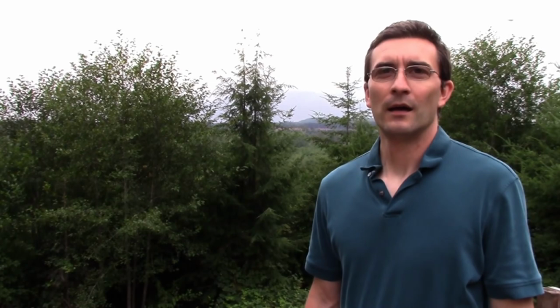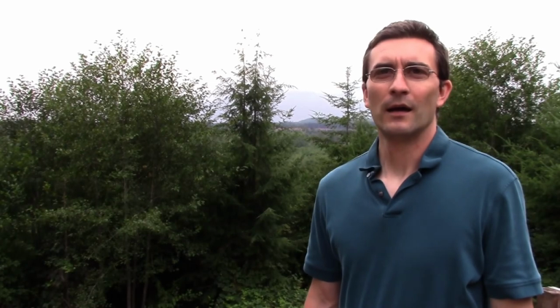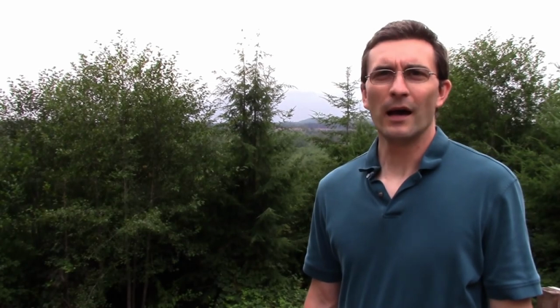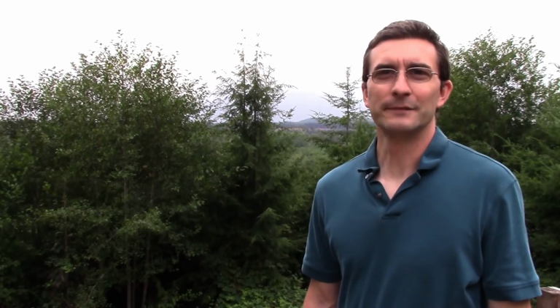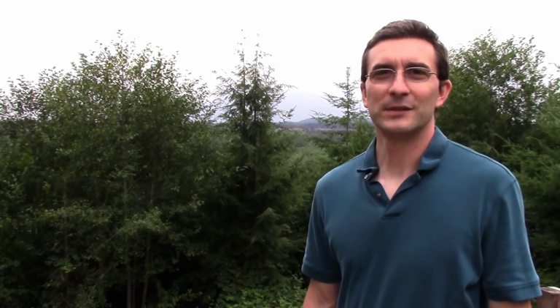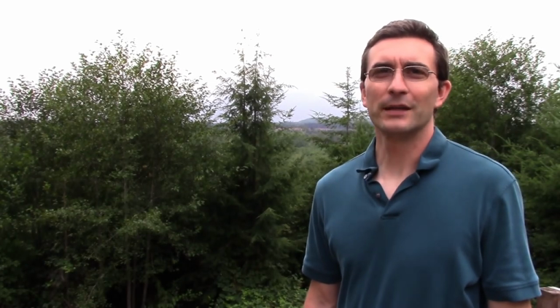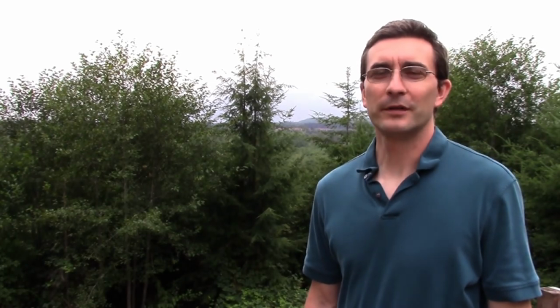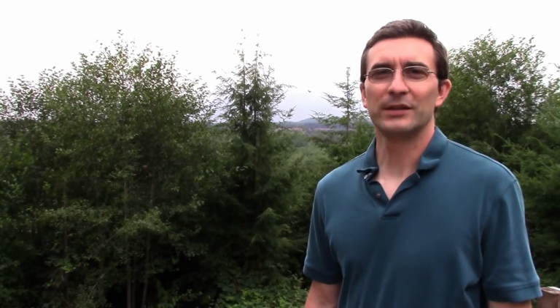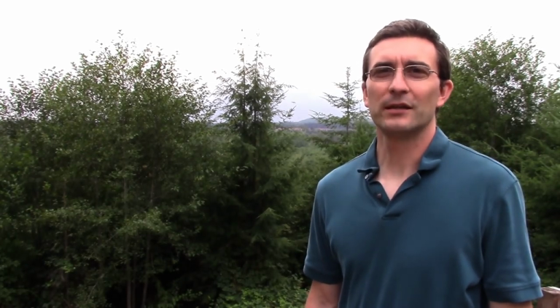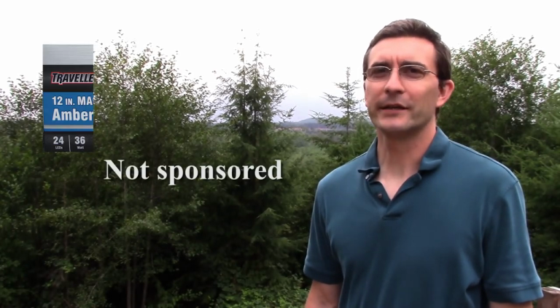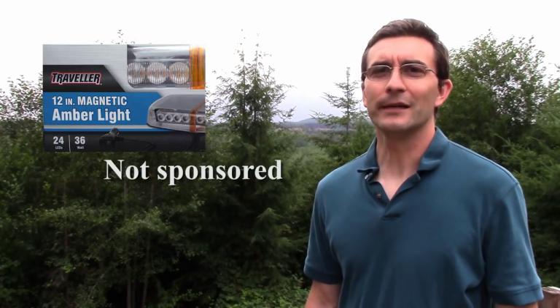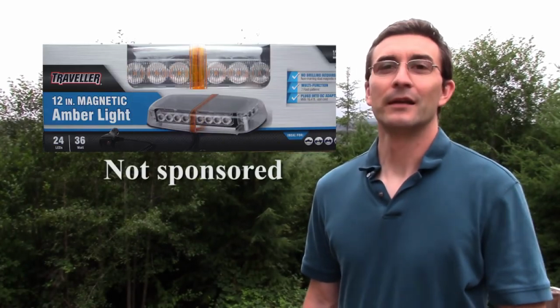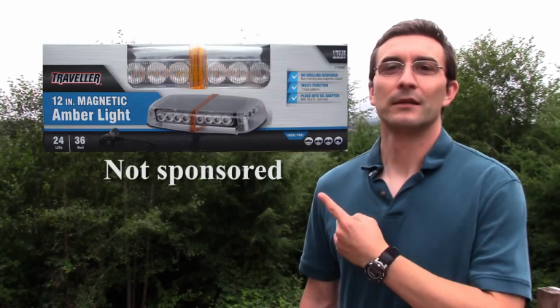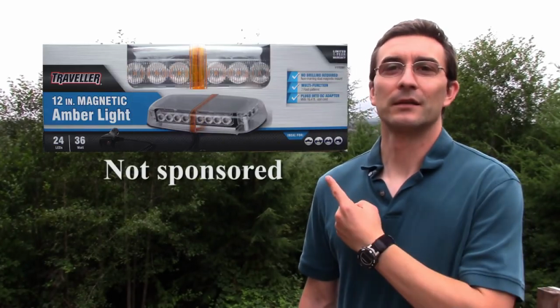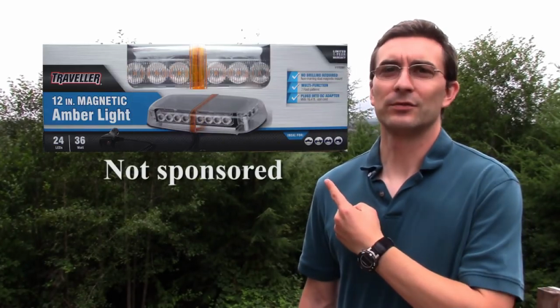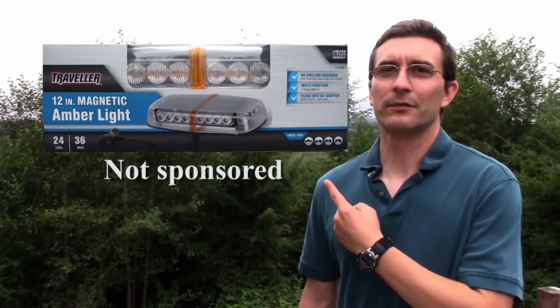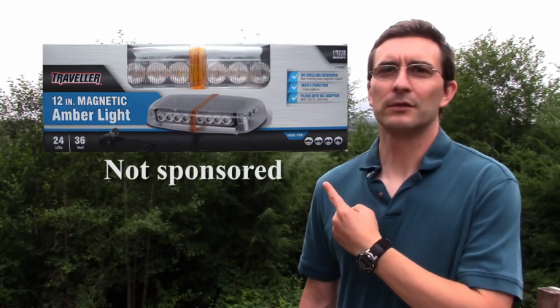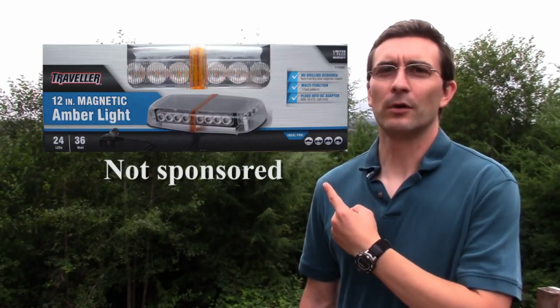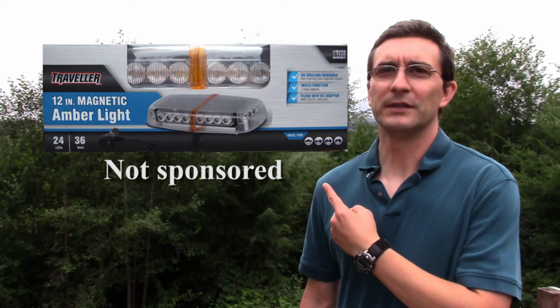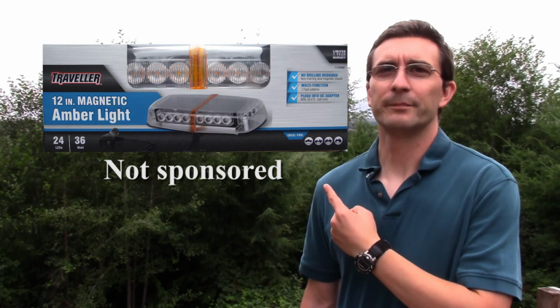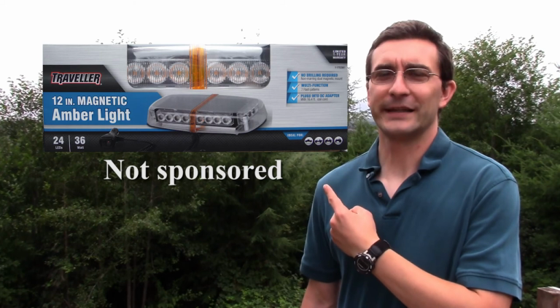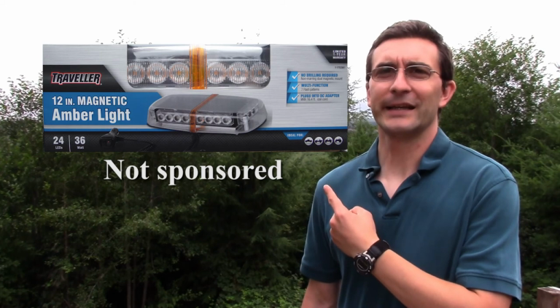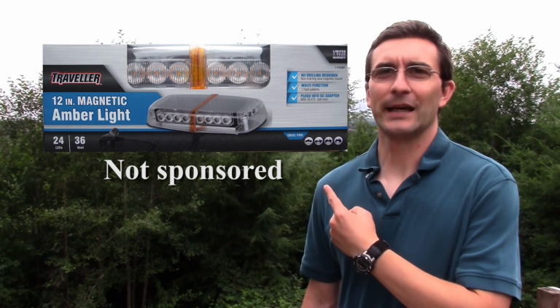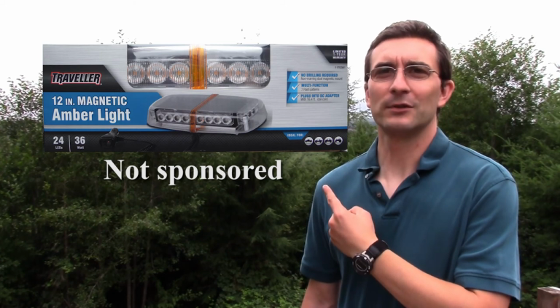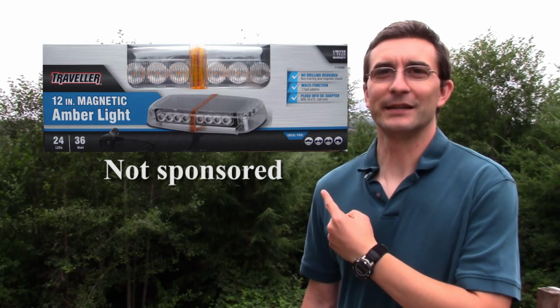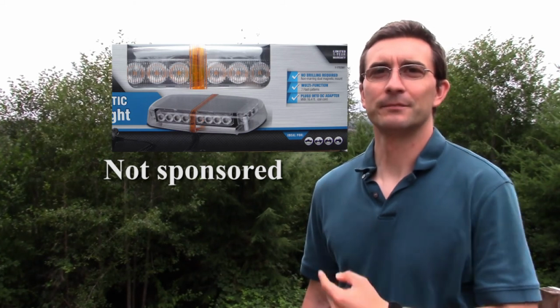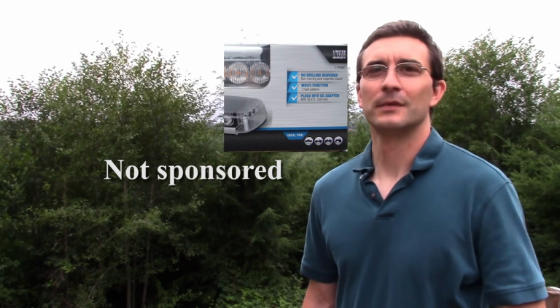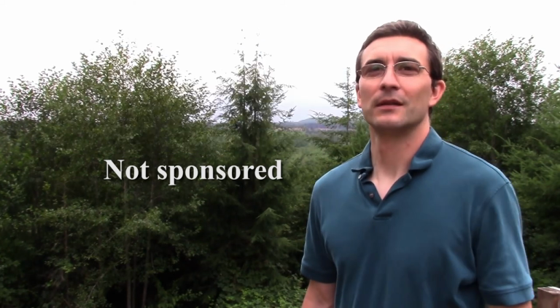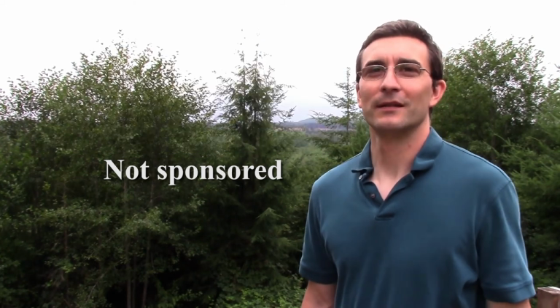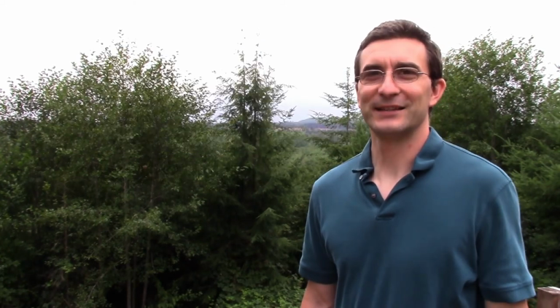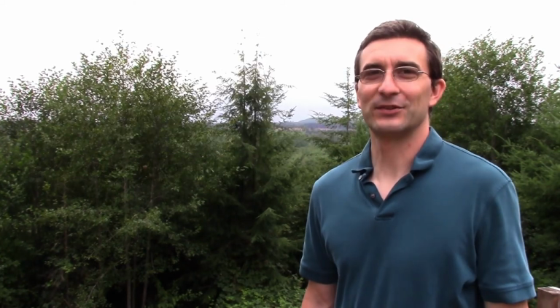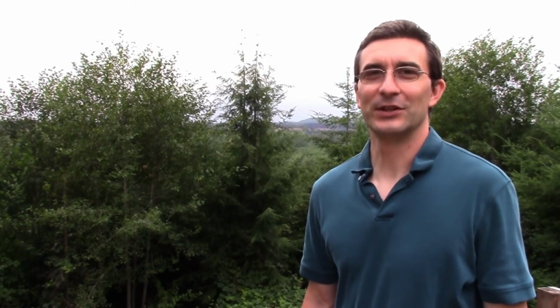Hi, today we're going to be taking a look at the Traveler 12 inch magnetic amber light. Let's get started.